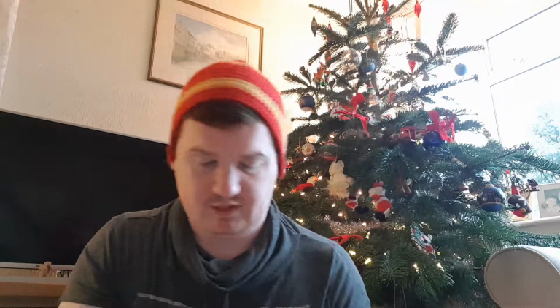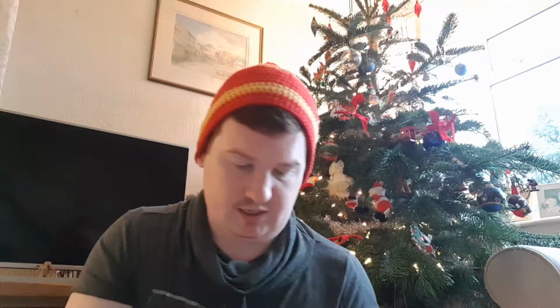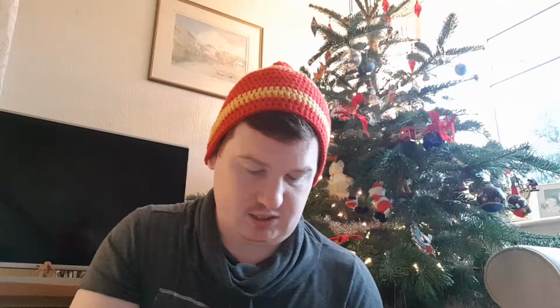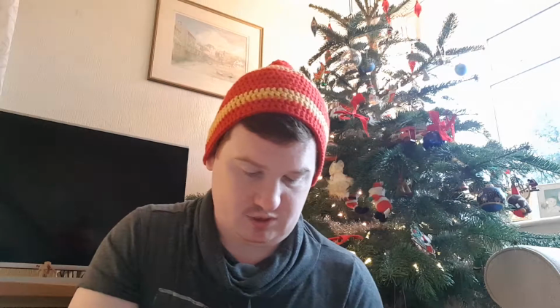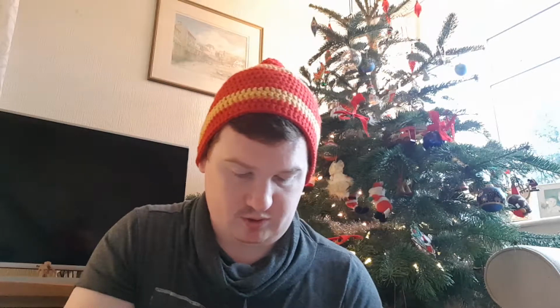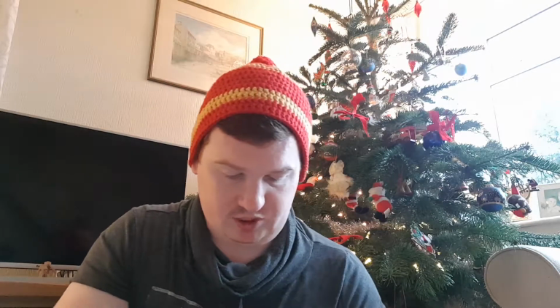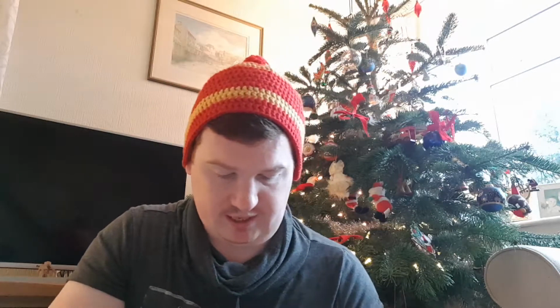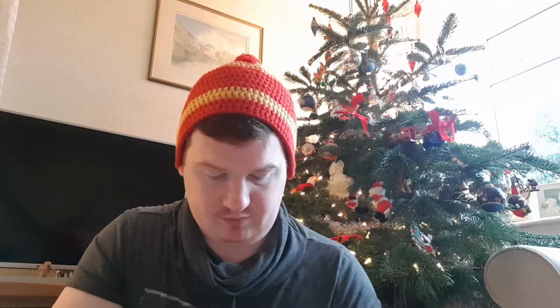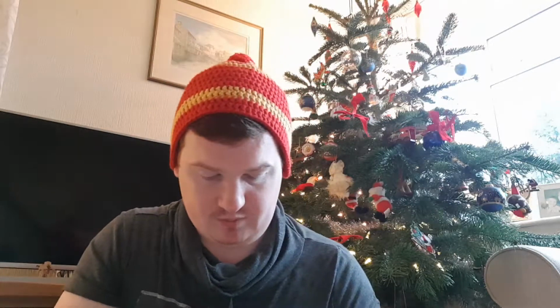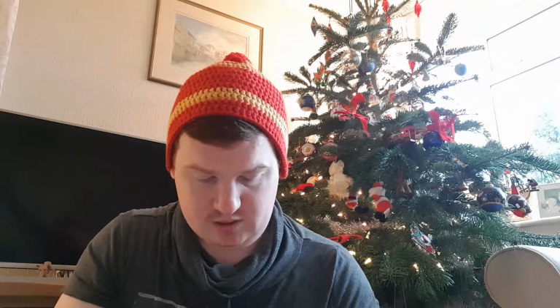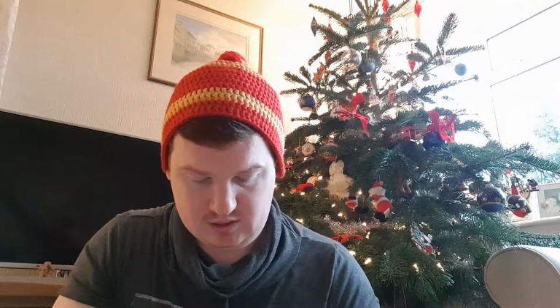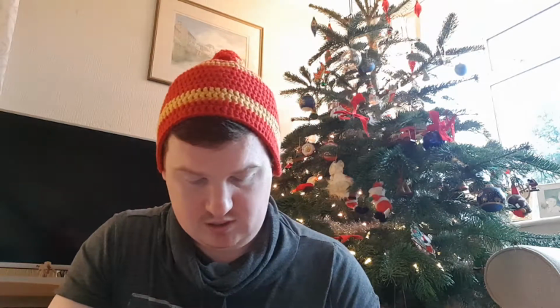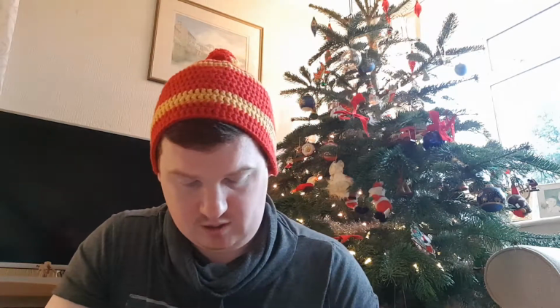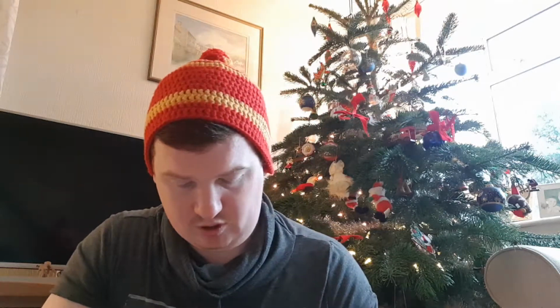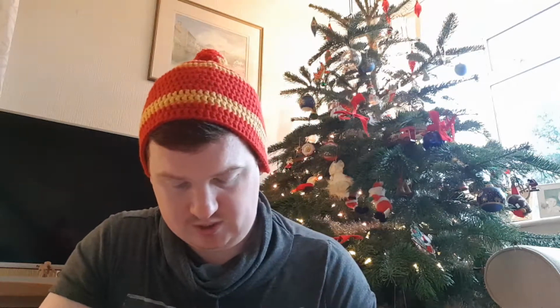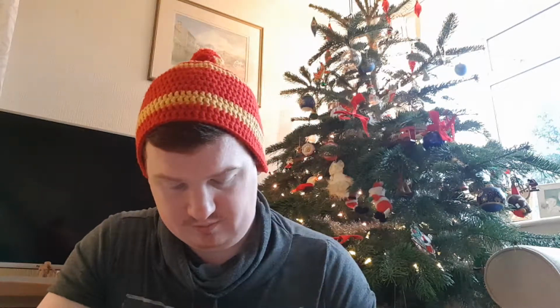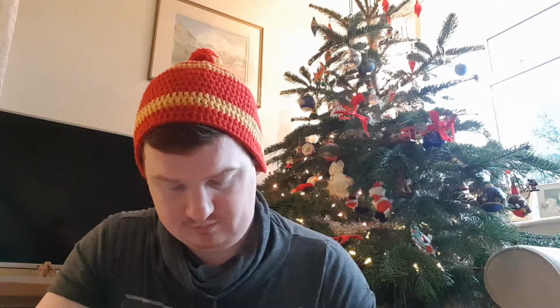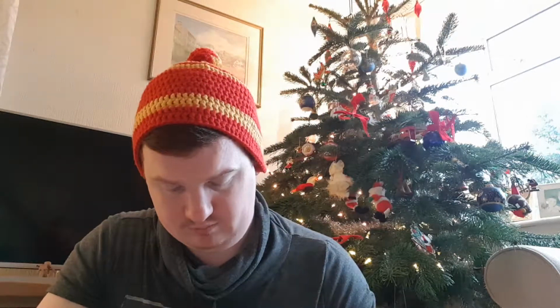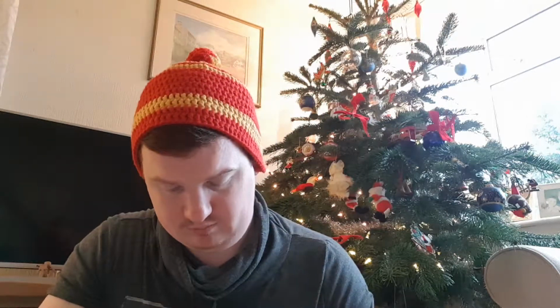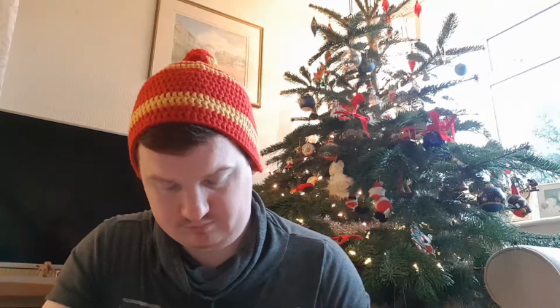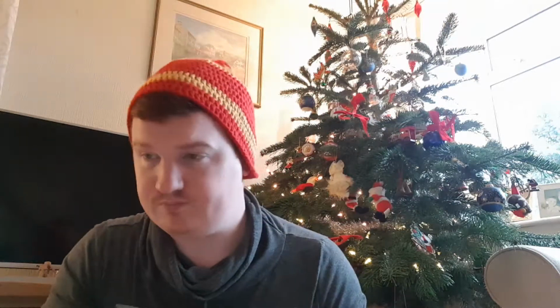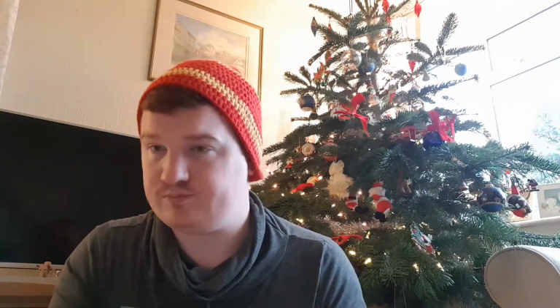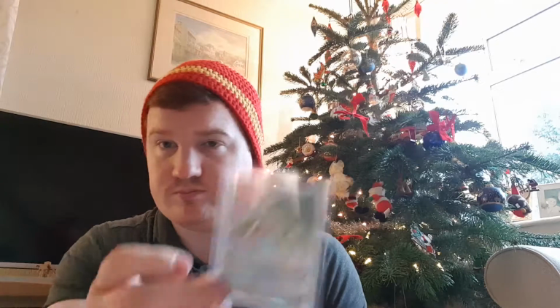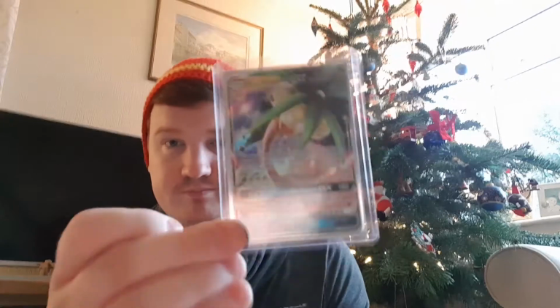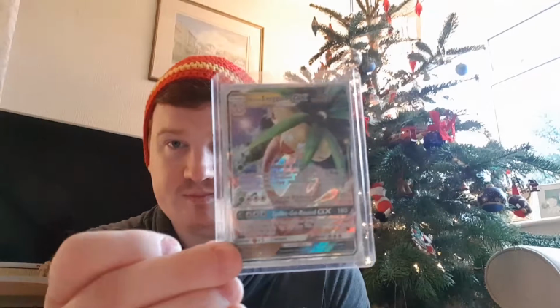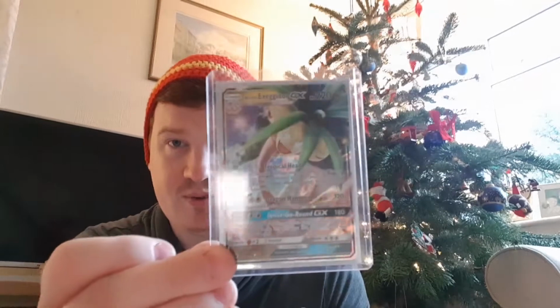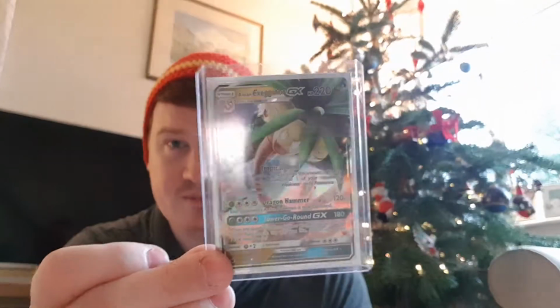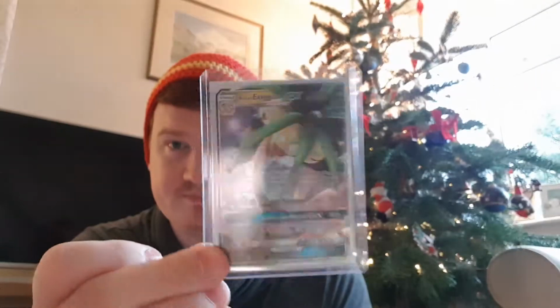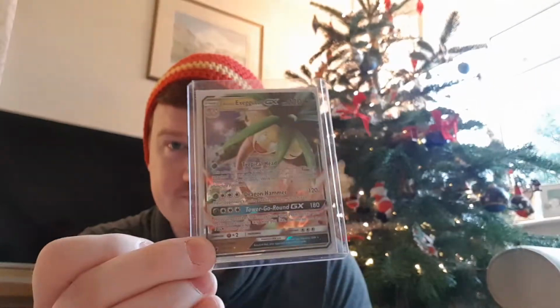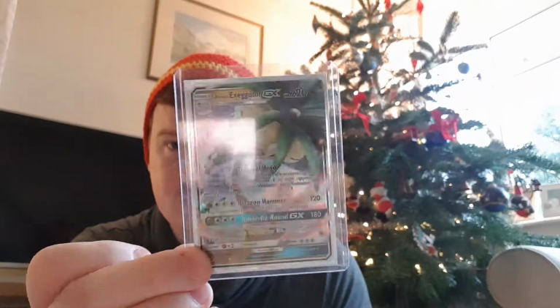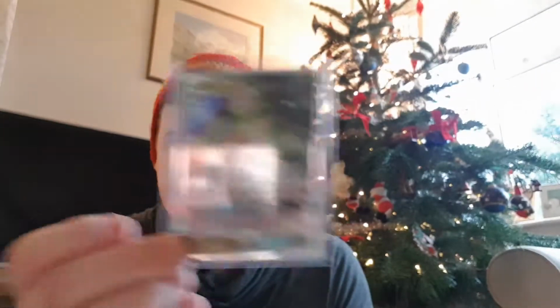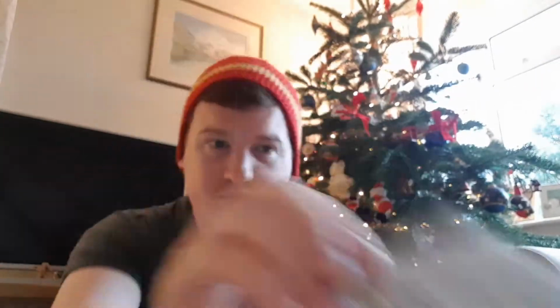Fantastic - that's an amazing result! We got a GX from our Pokemon tin - there we are, good result.